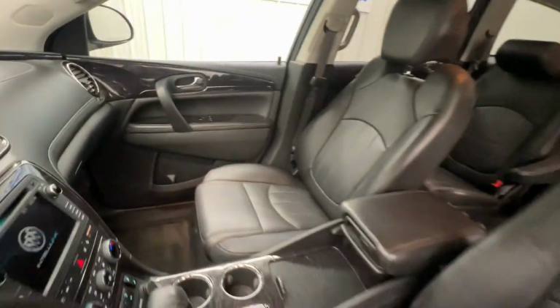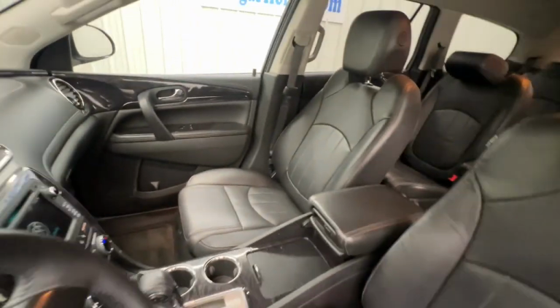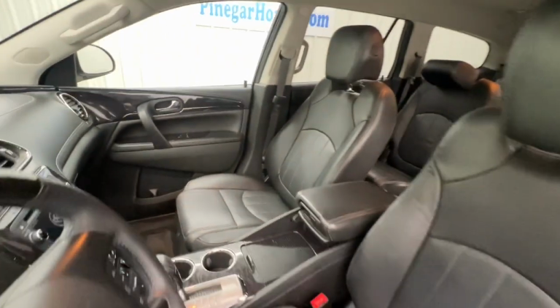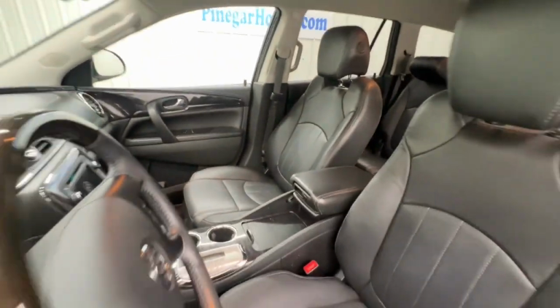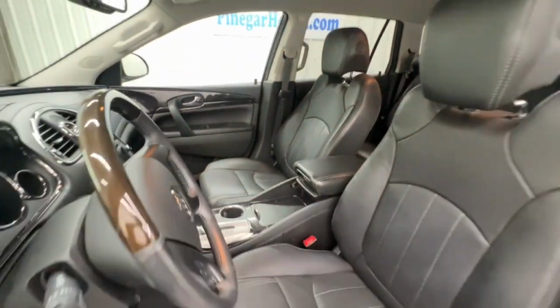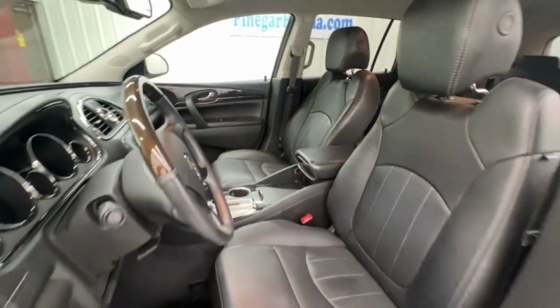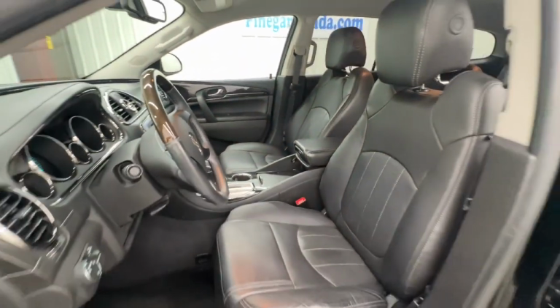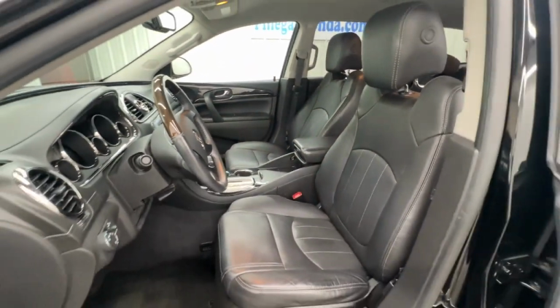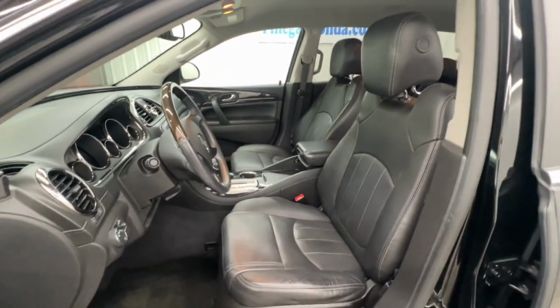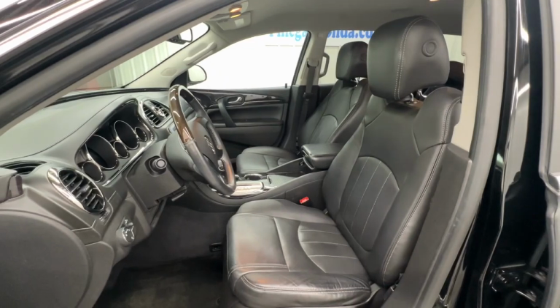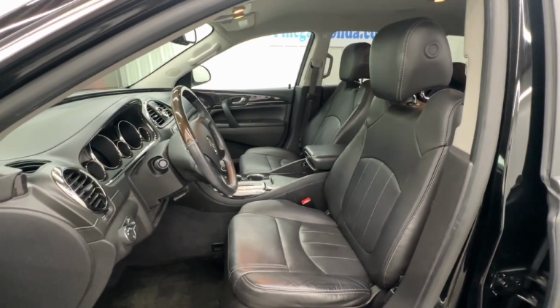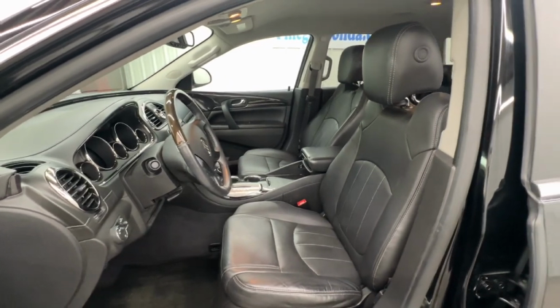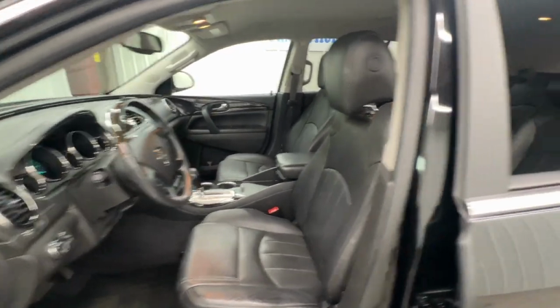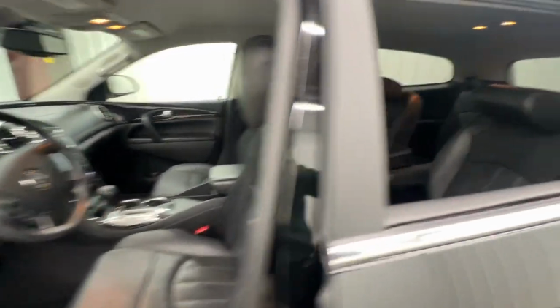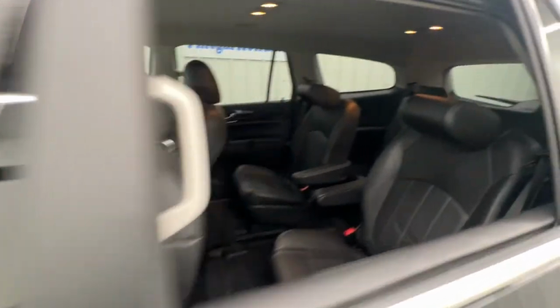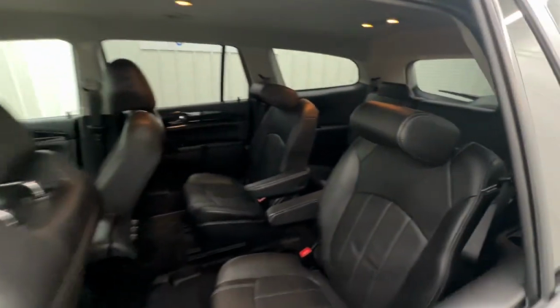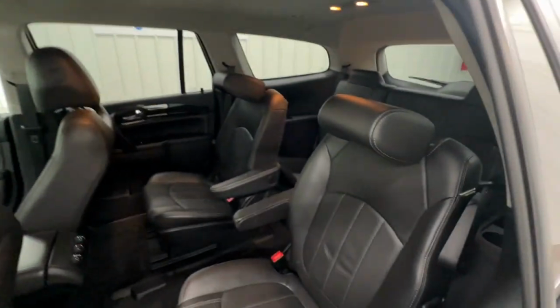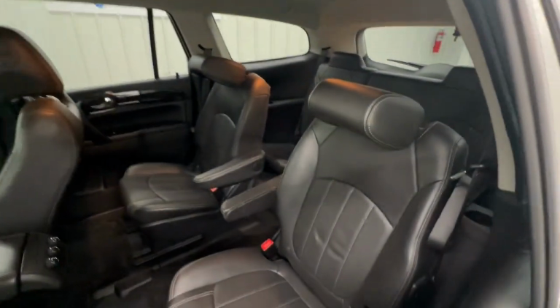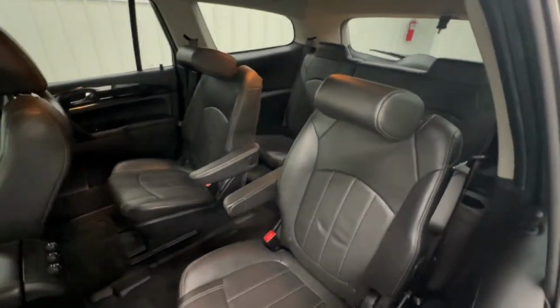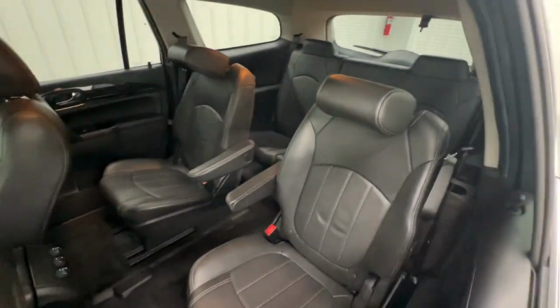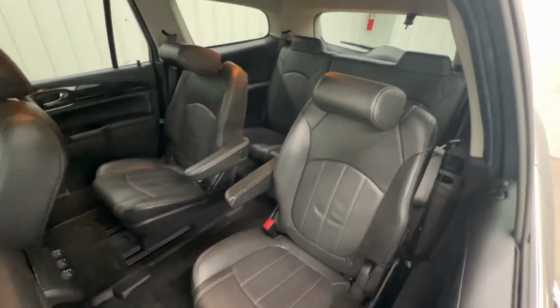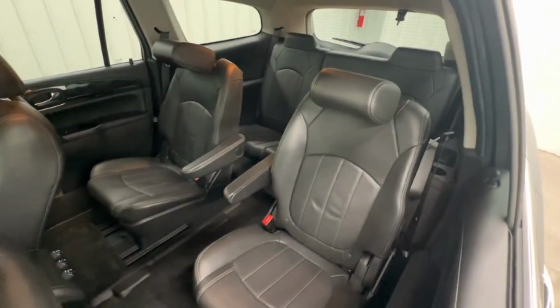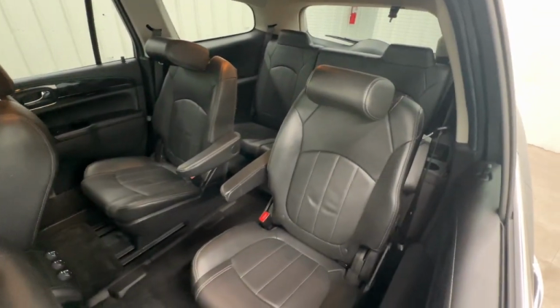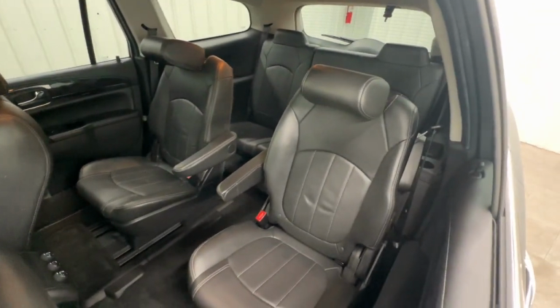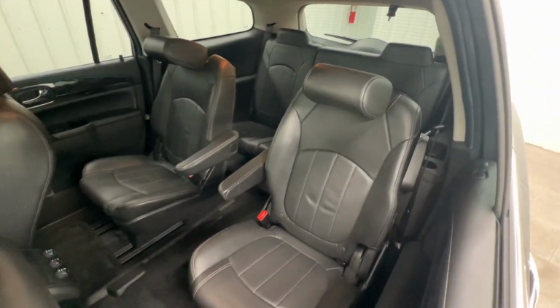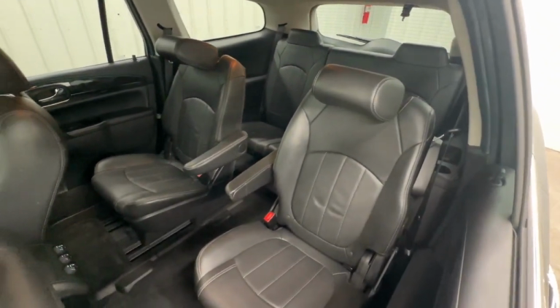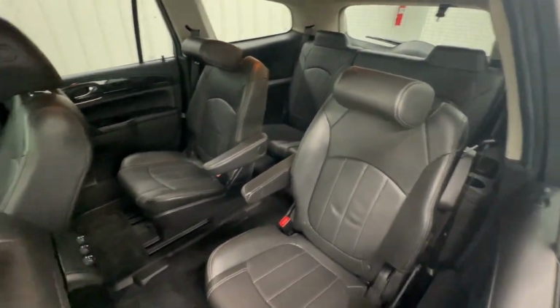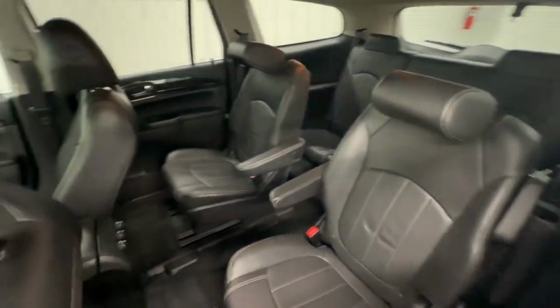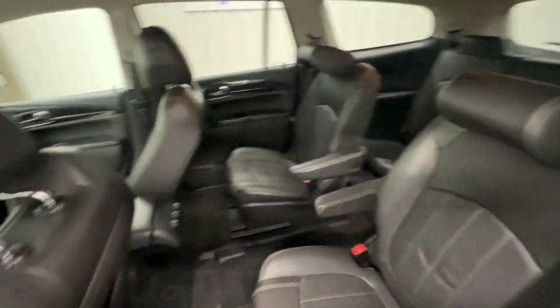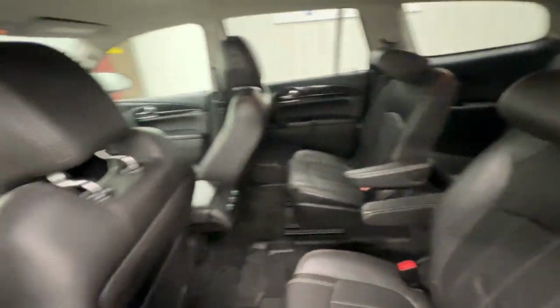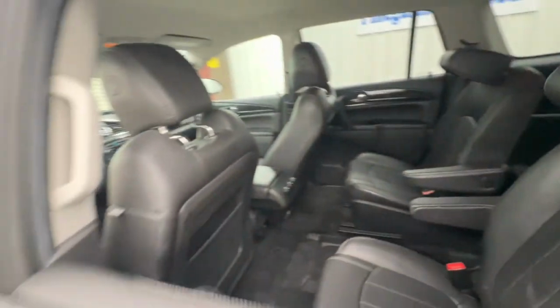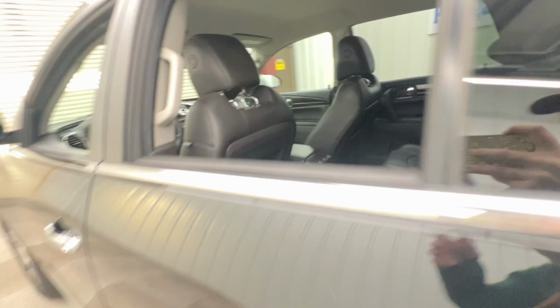Its responsive performance lets you command the road while its luxuries enfold you. The Enclave may just make you forget you're driving an SUV.